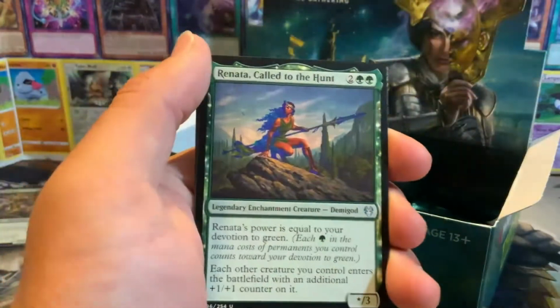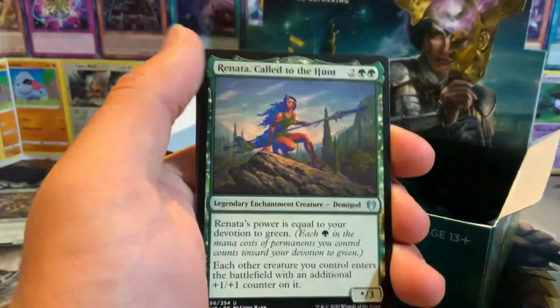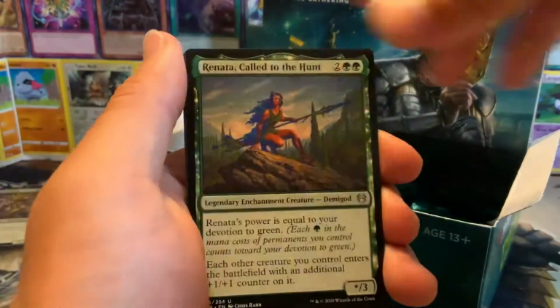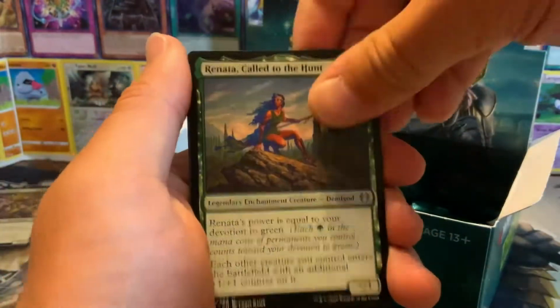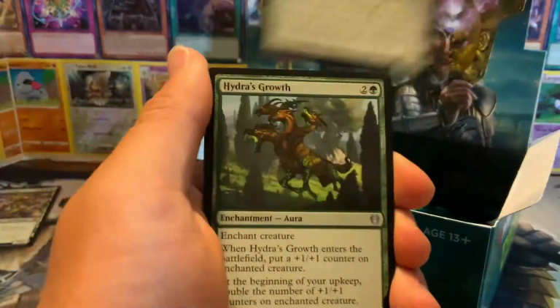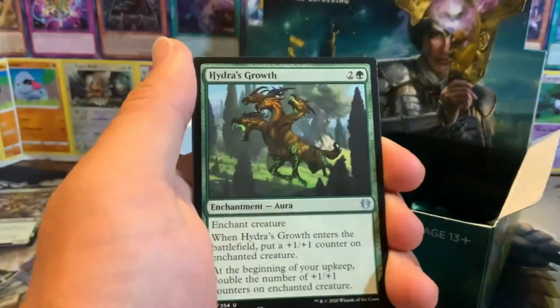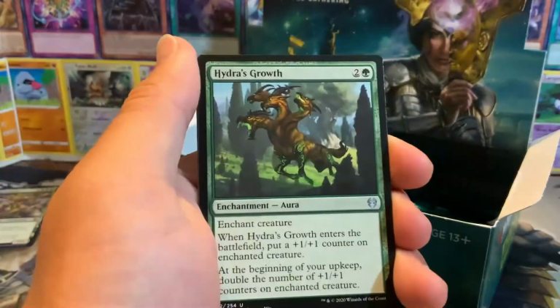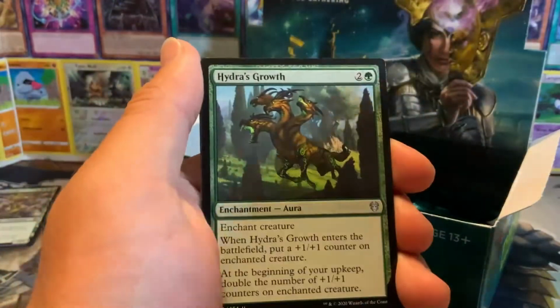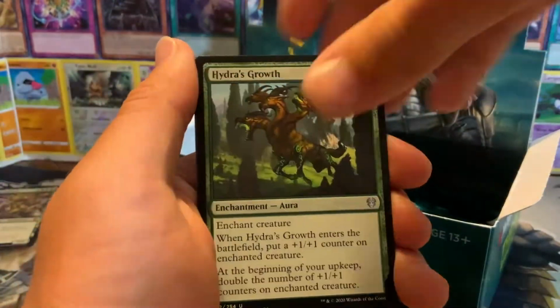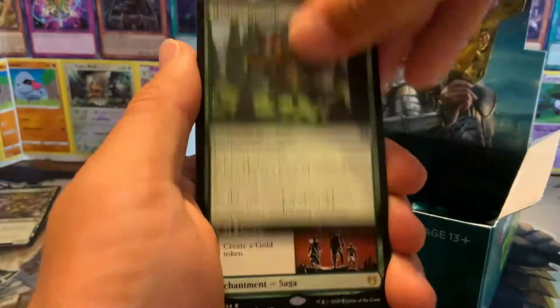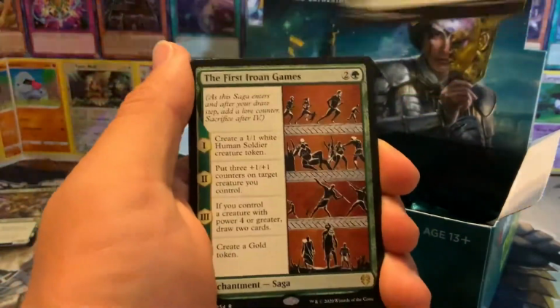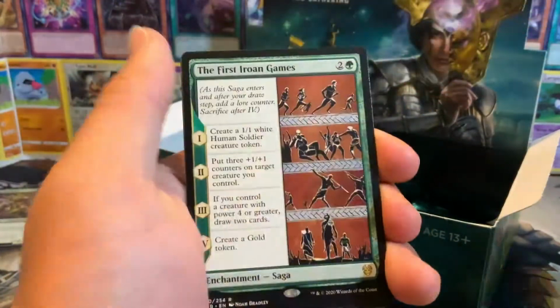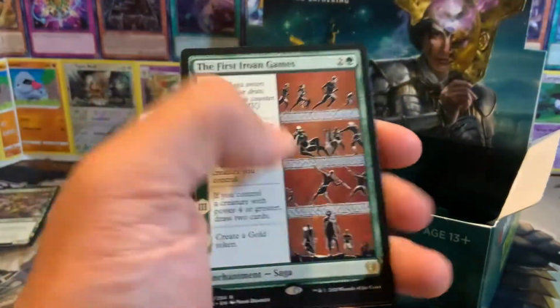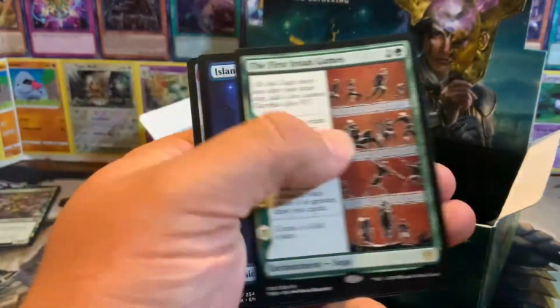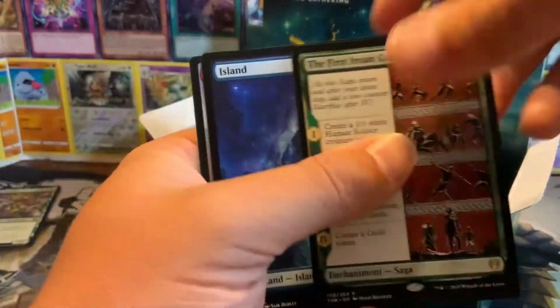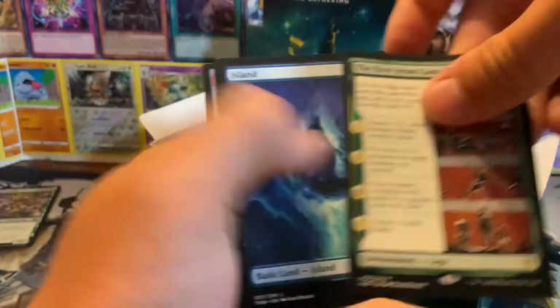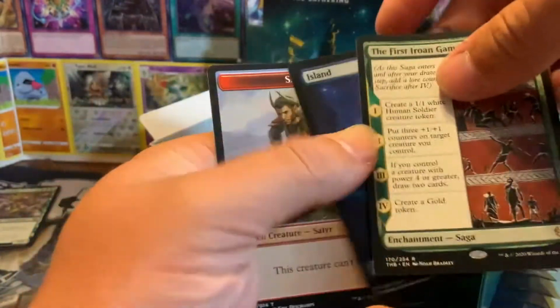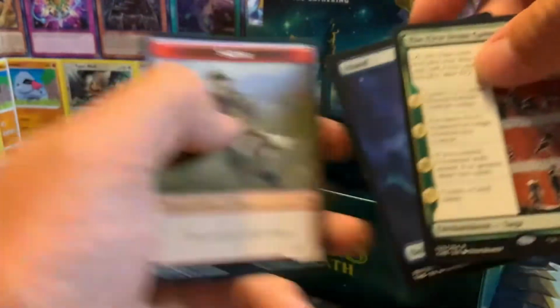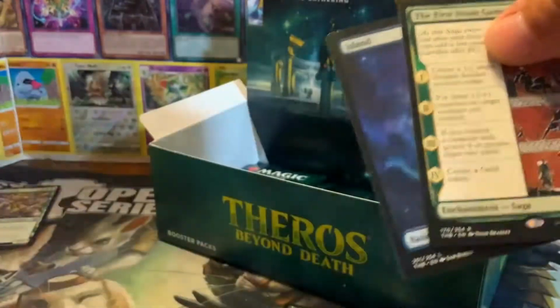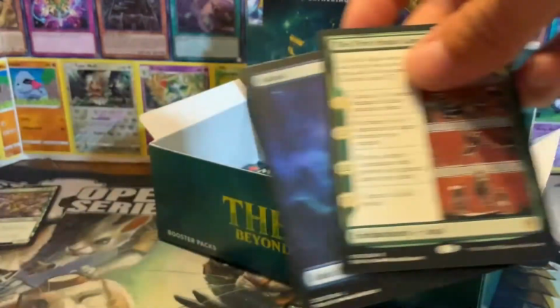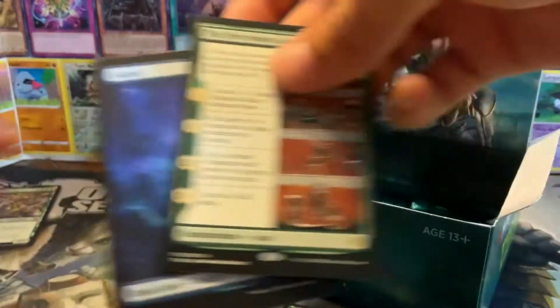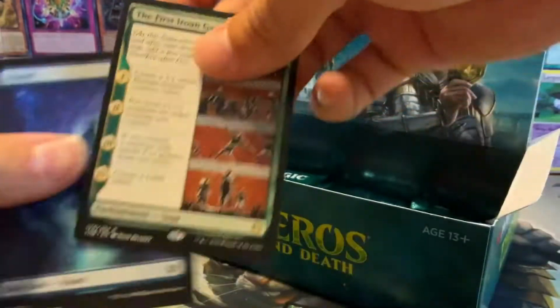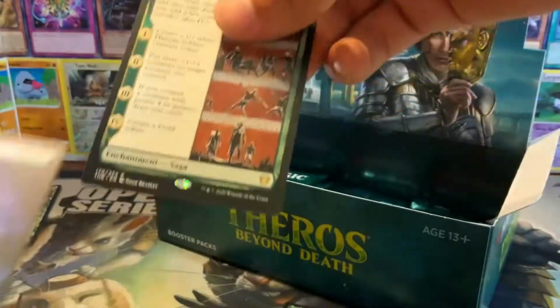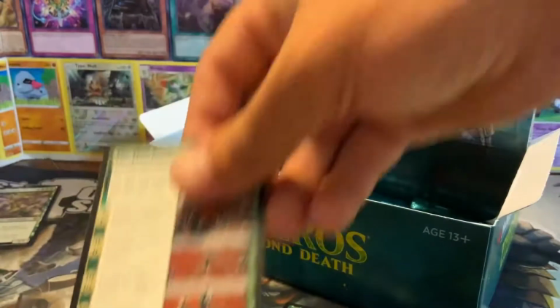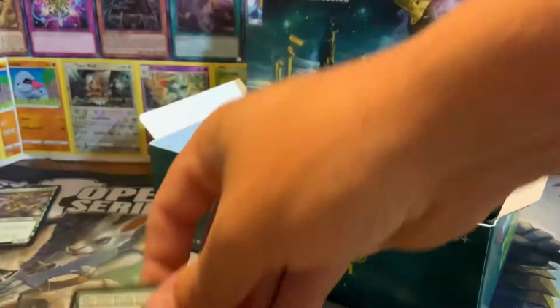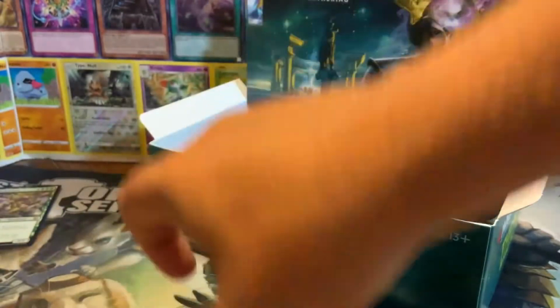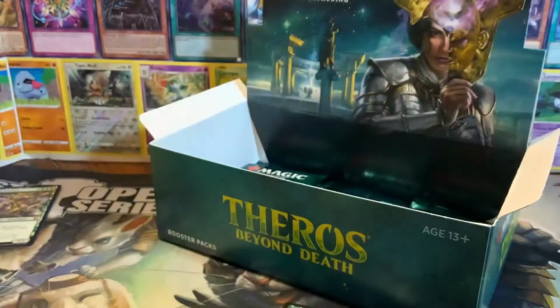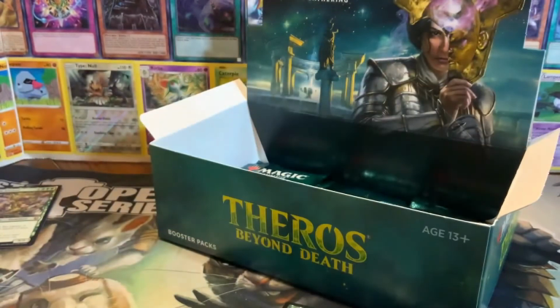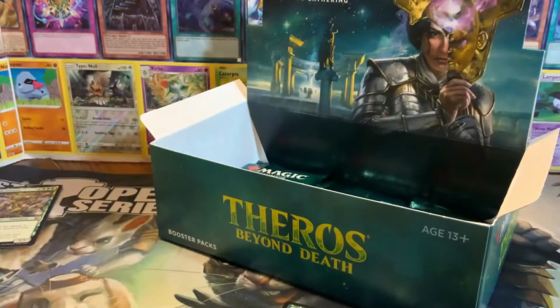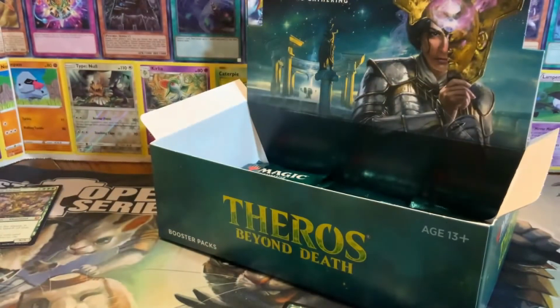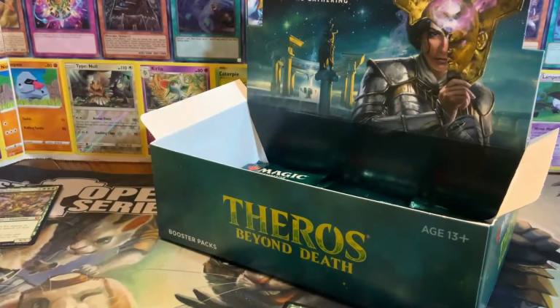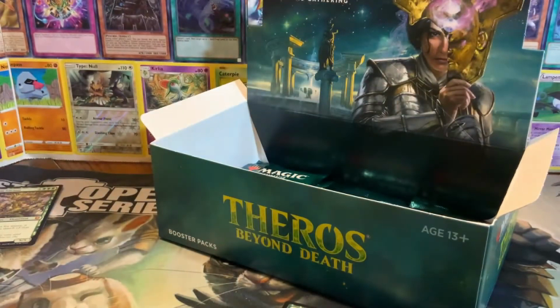Then we have Renata, Hydra's Growth, First Iroan Games, and an island.